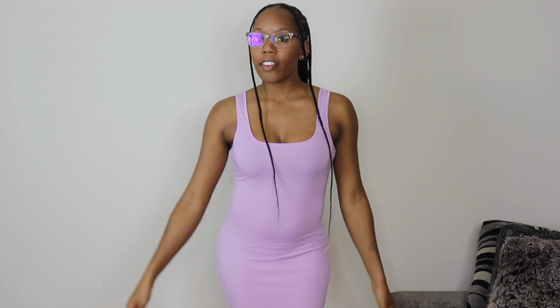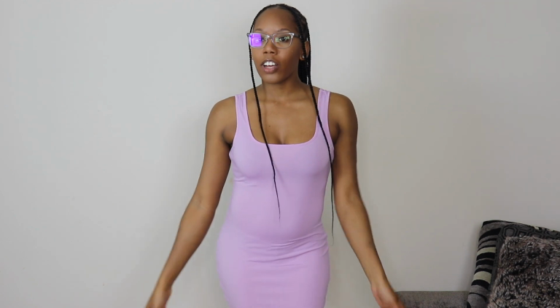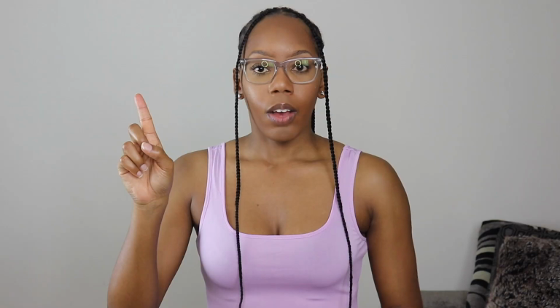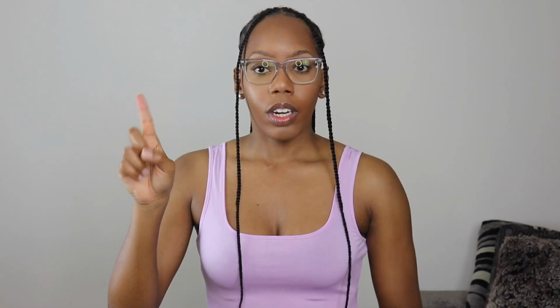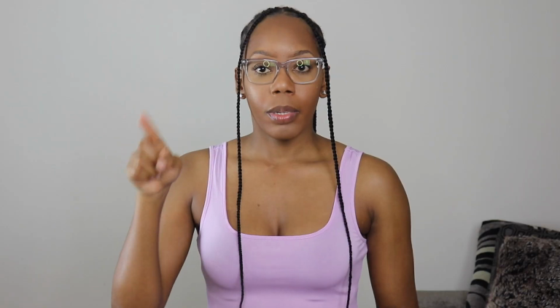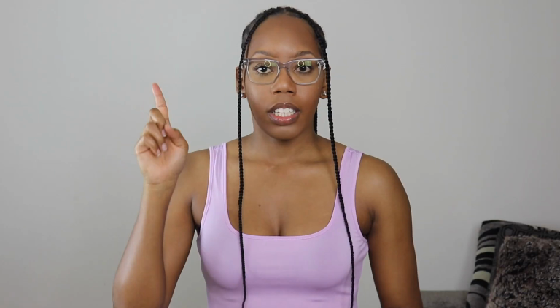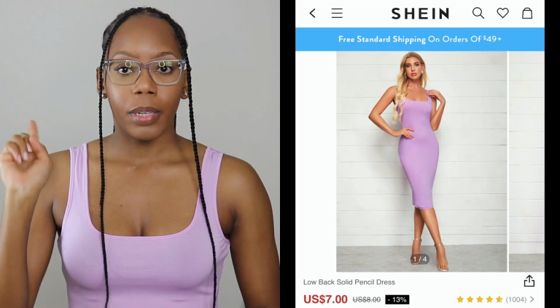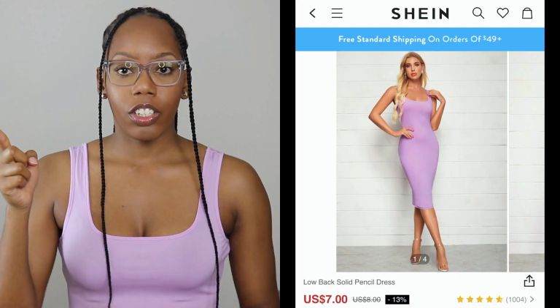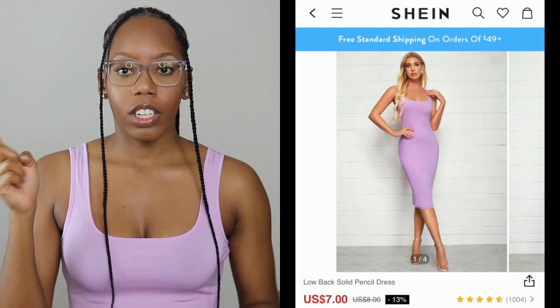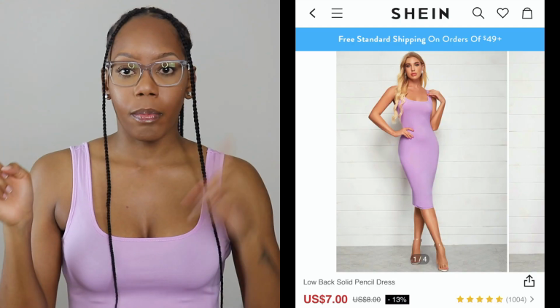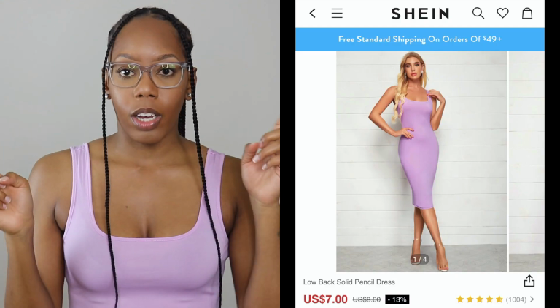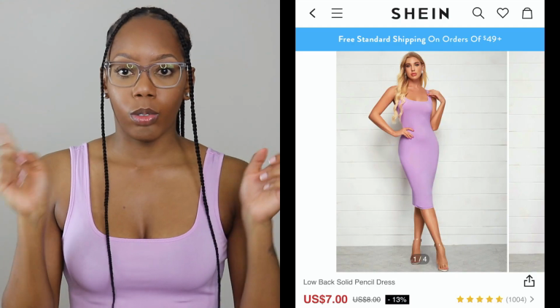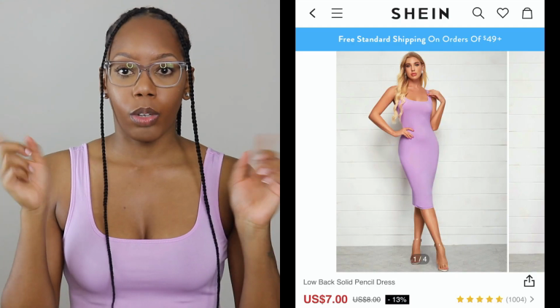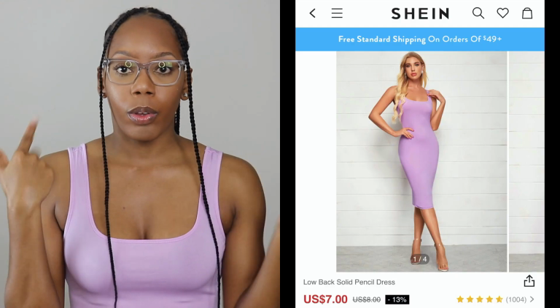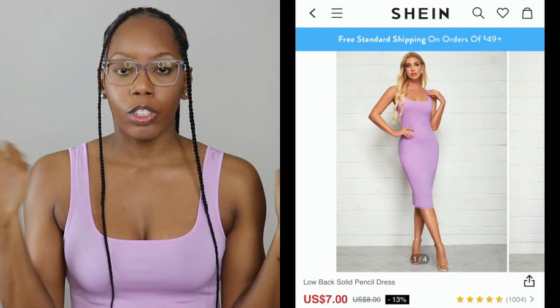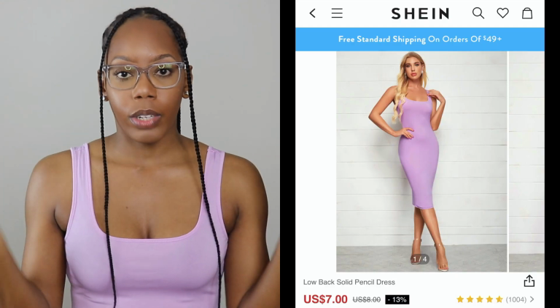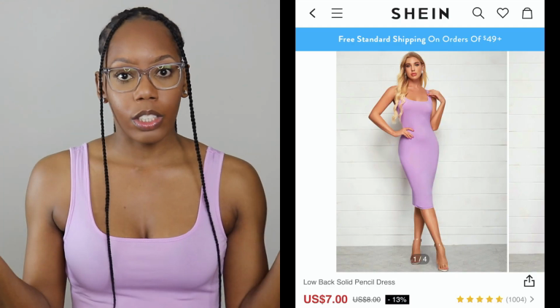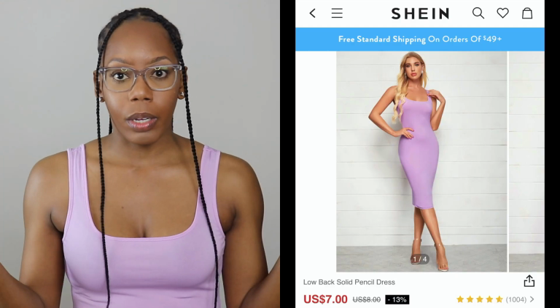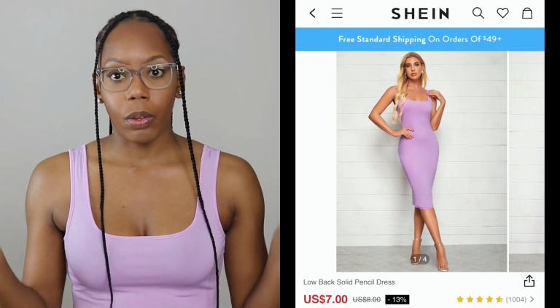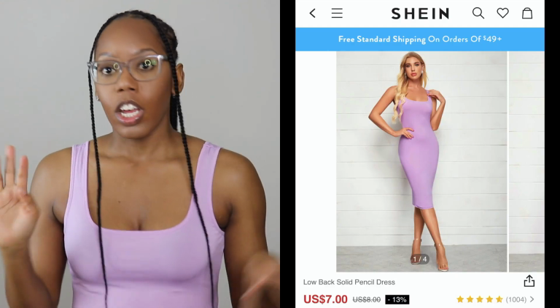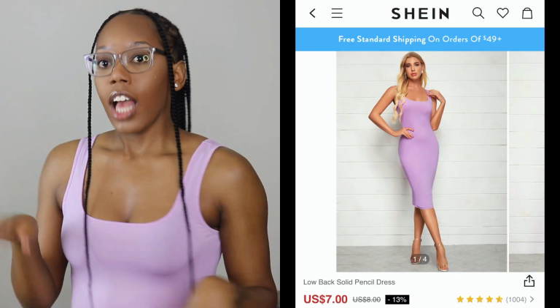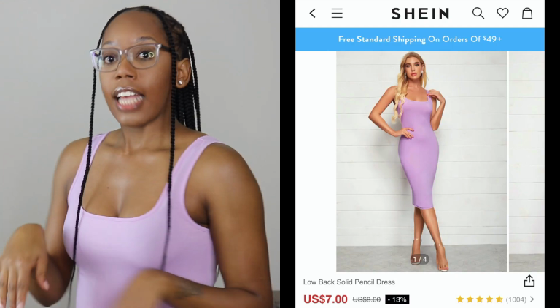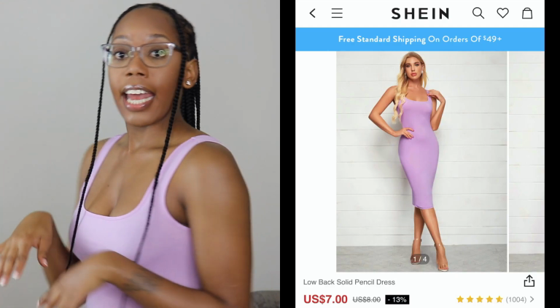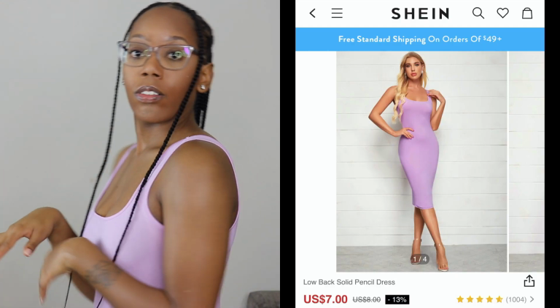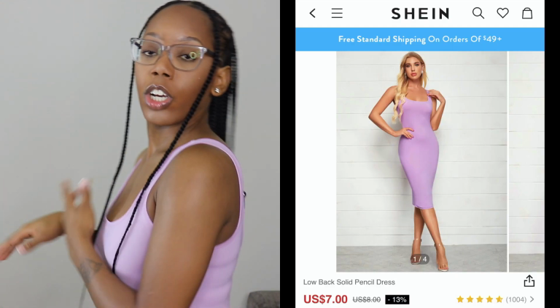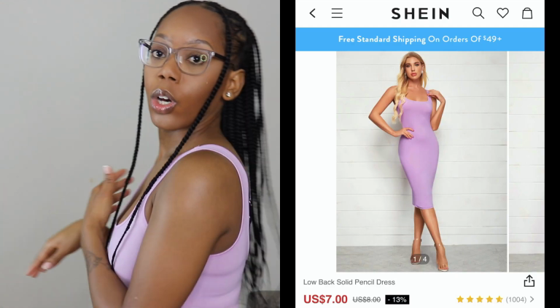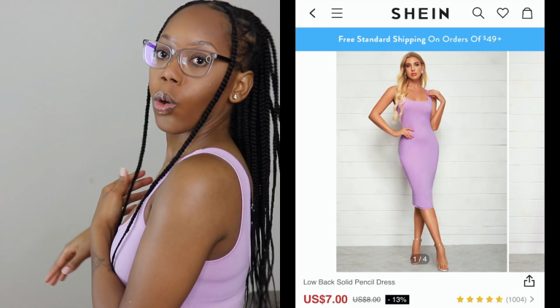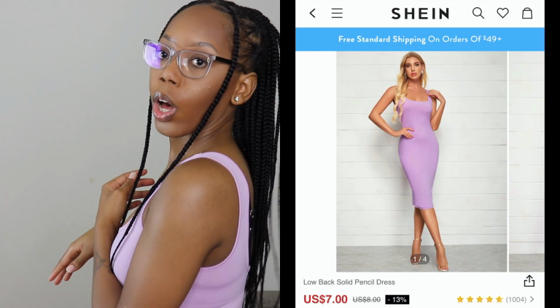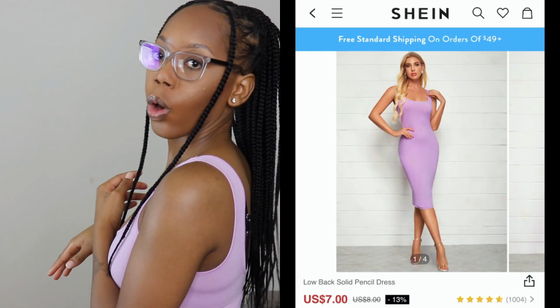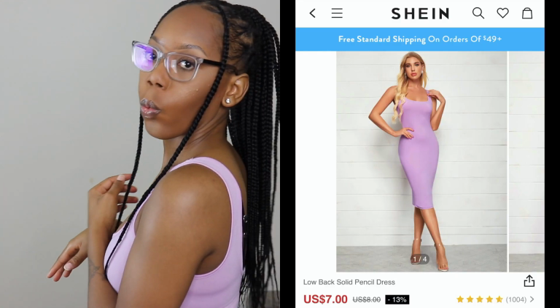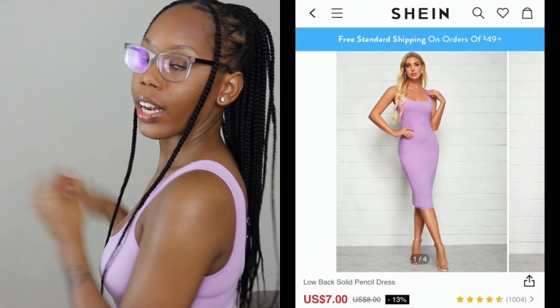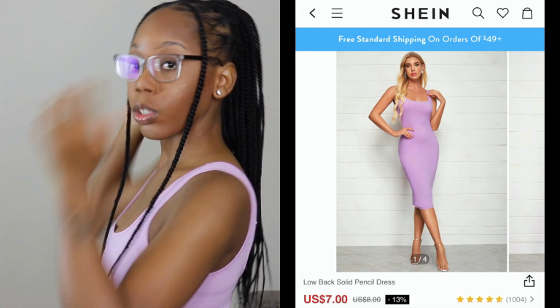The only issue with this dress is it's a little see-through — that's the only problem I have. I'm gonna put the picture of the model somewhere on the screen as well.